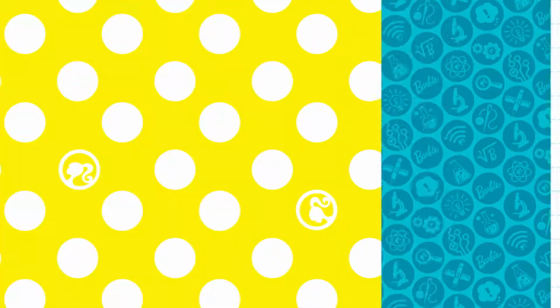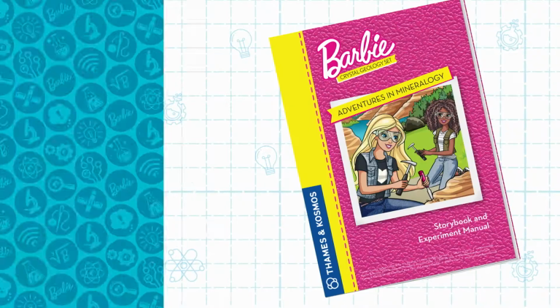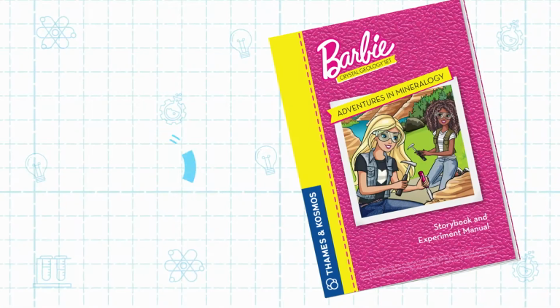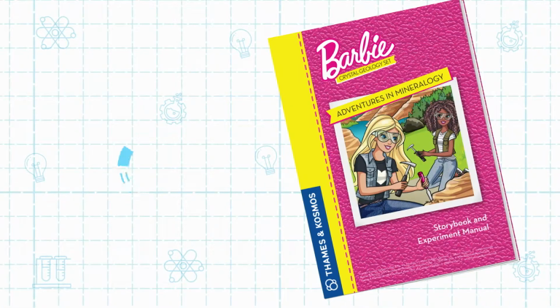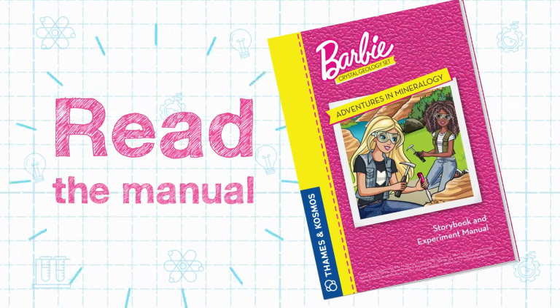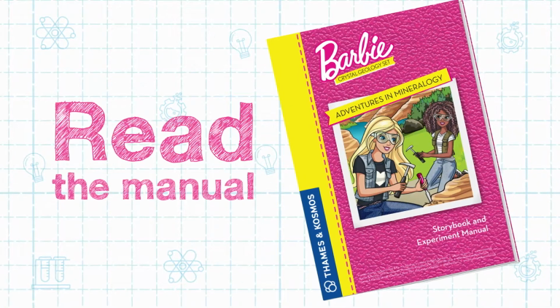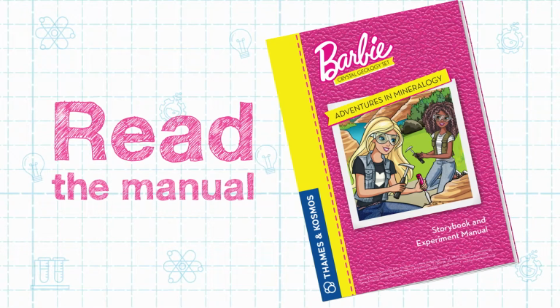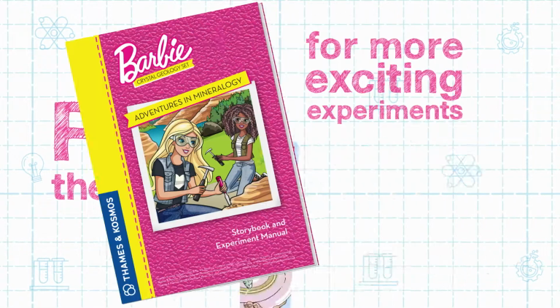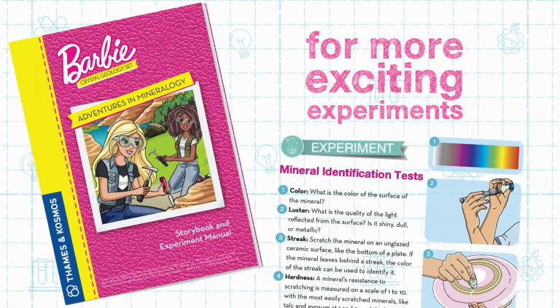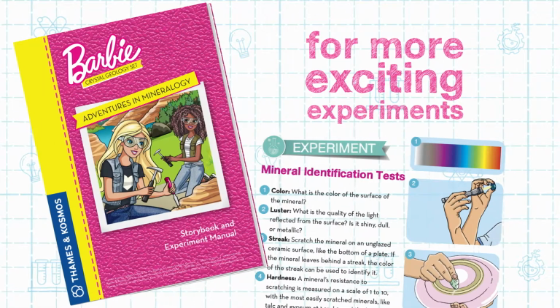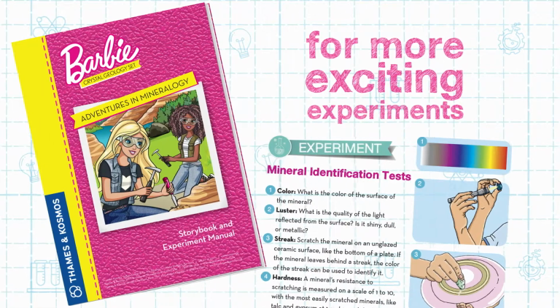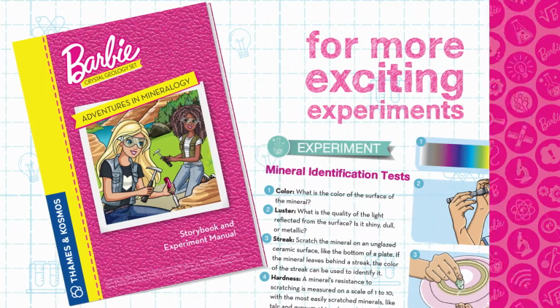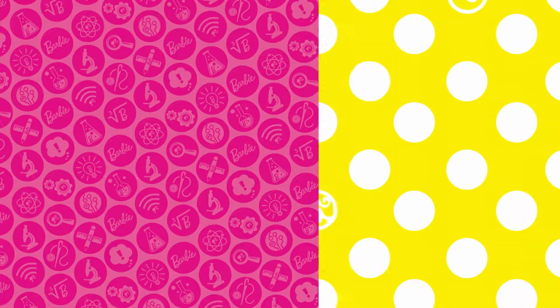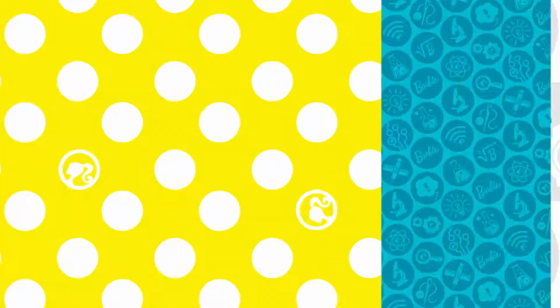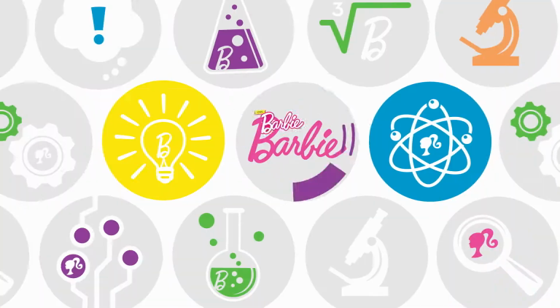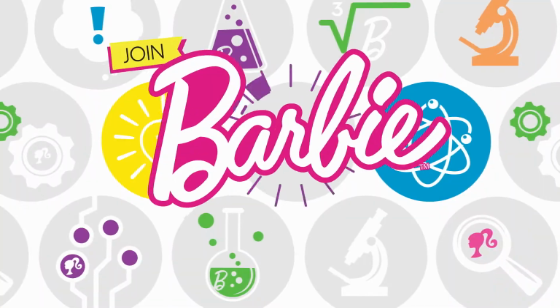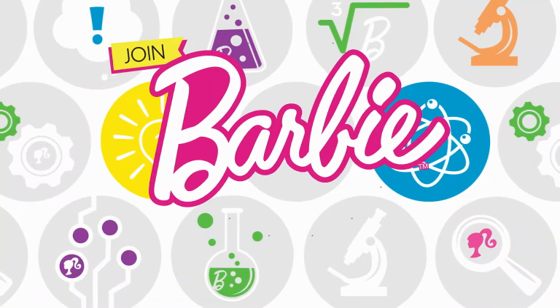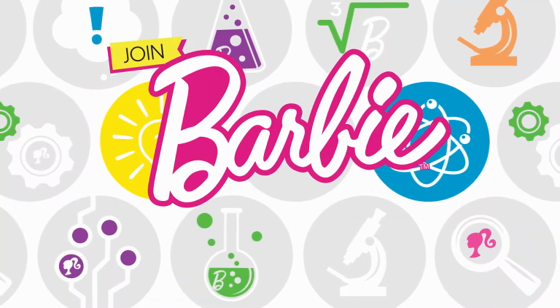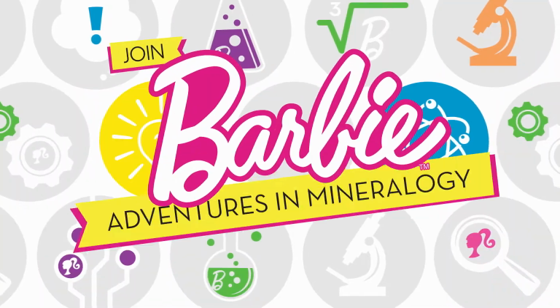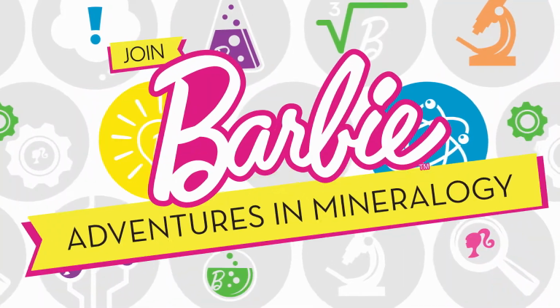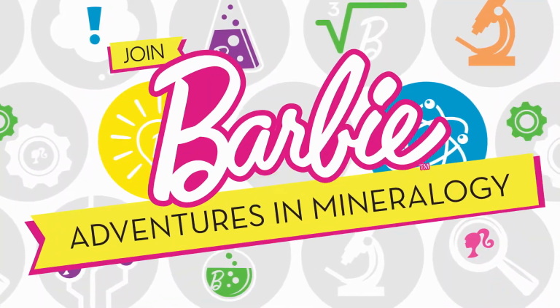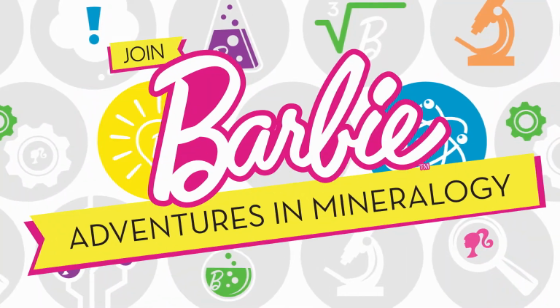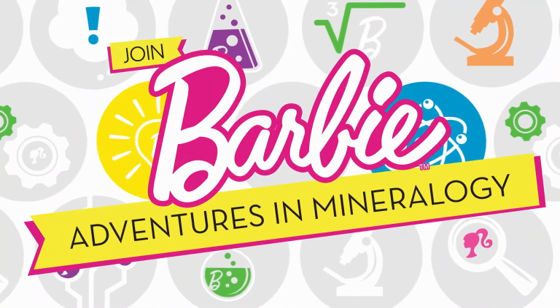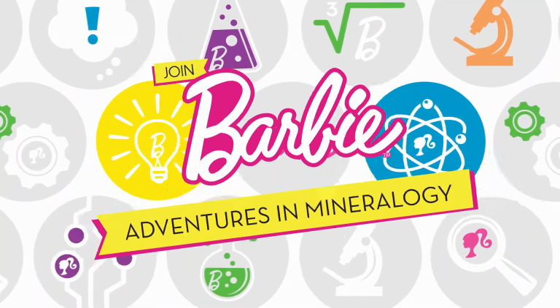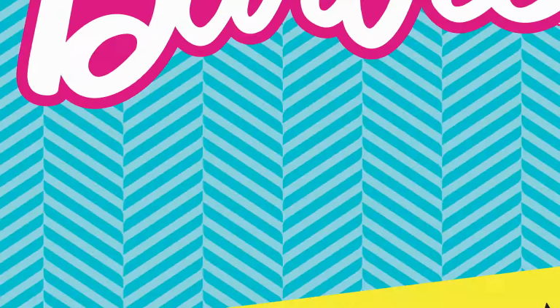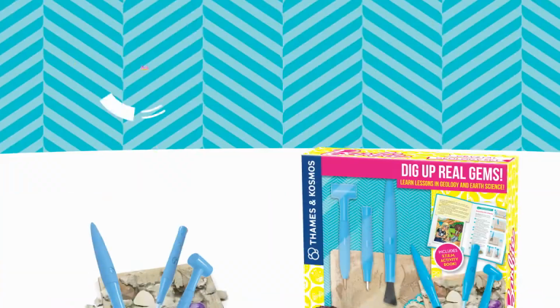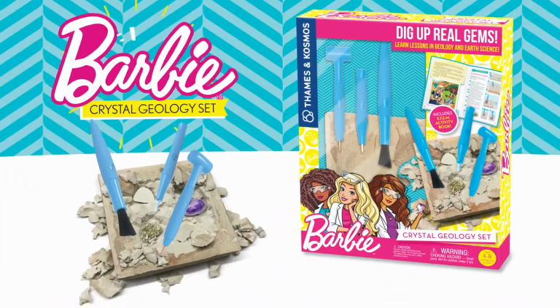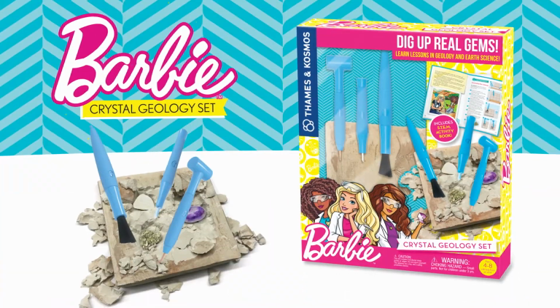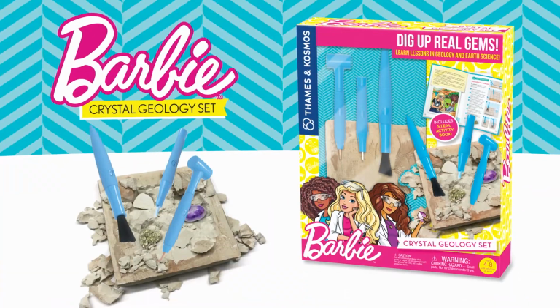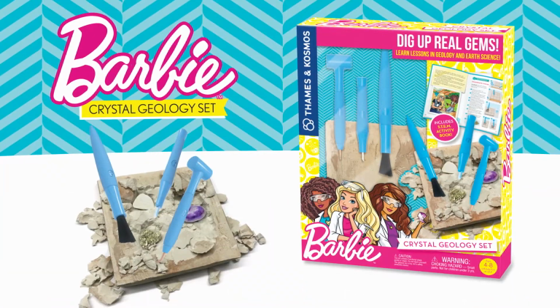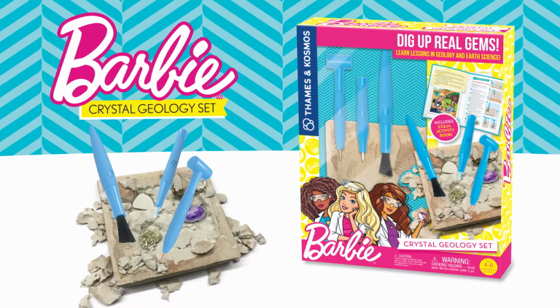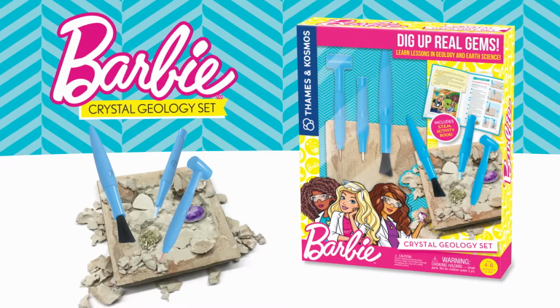Read the manual for more exciting experiments and join Barbie for adventures in mineralogy with the Barbie Crystal Geology Set.